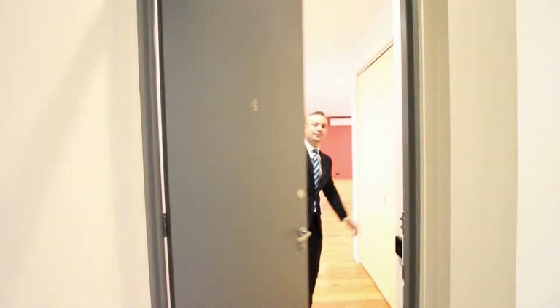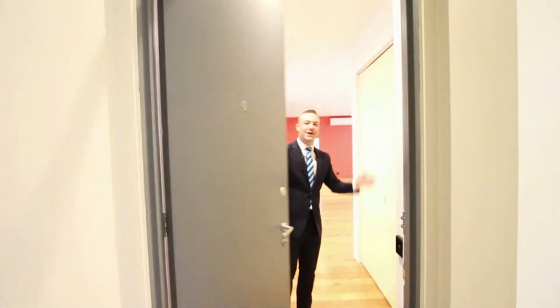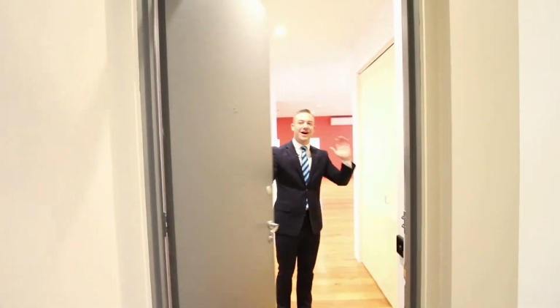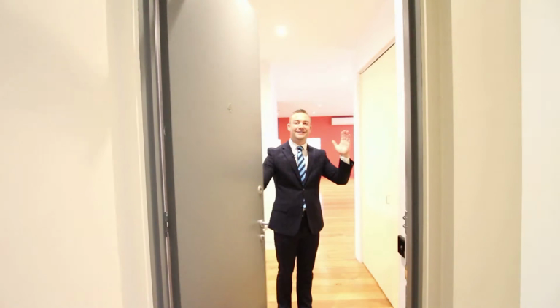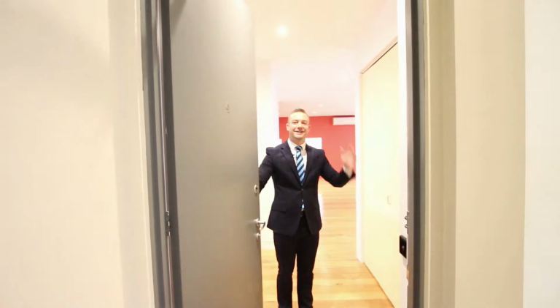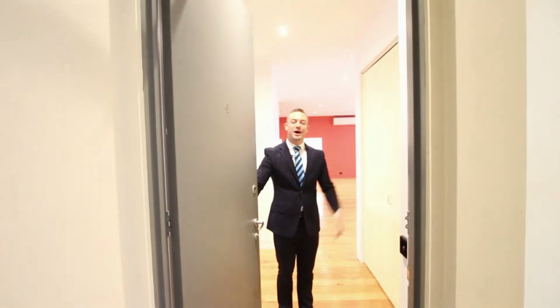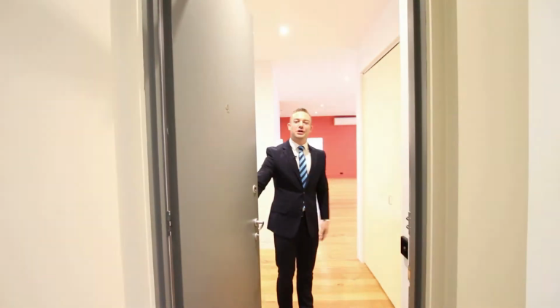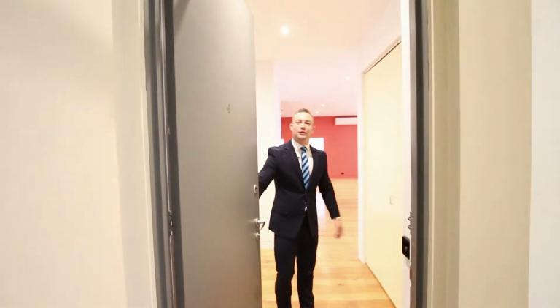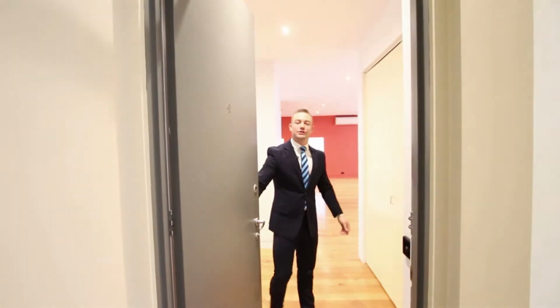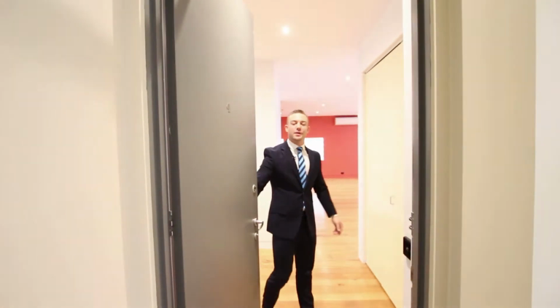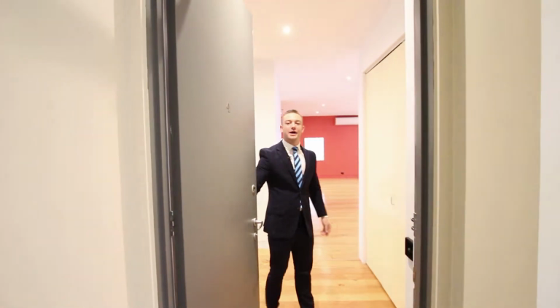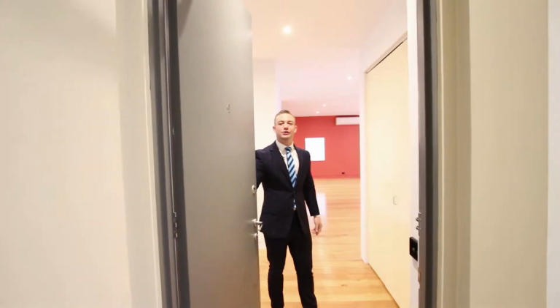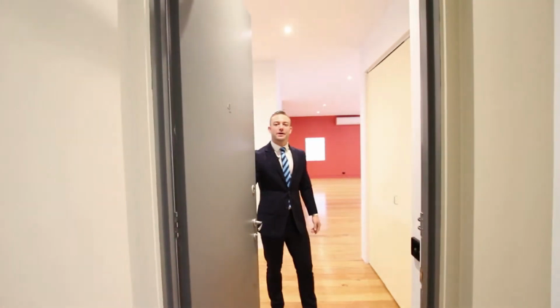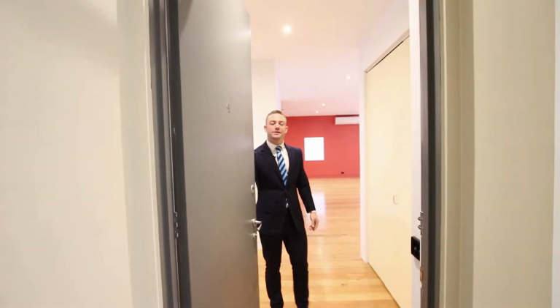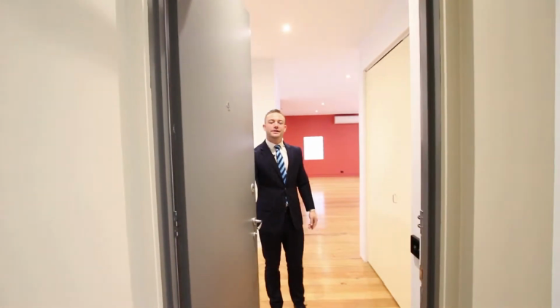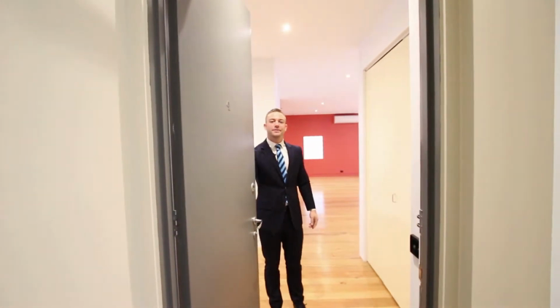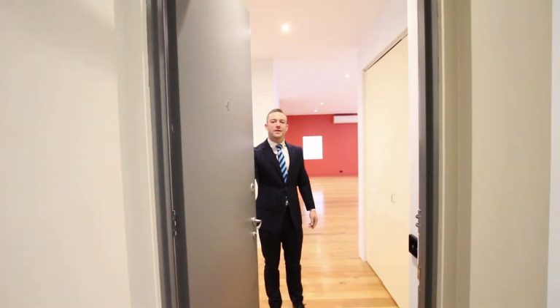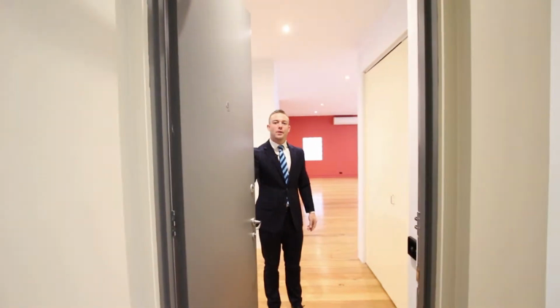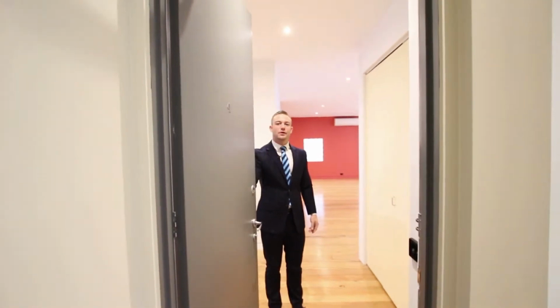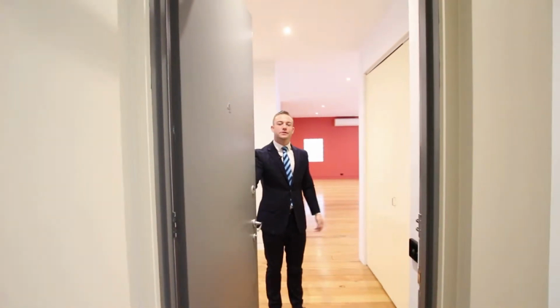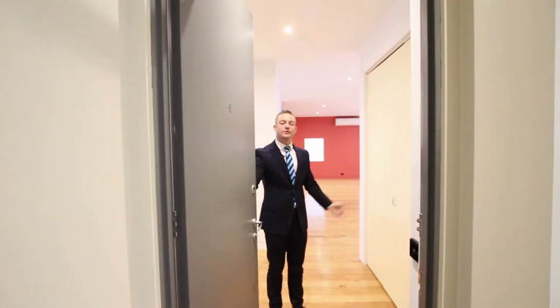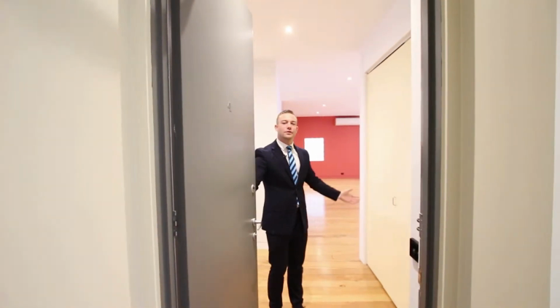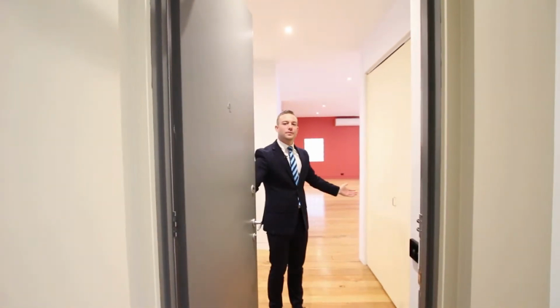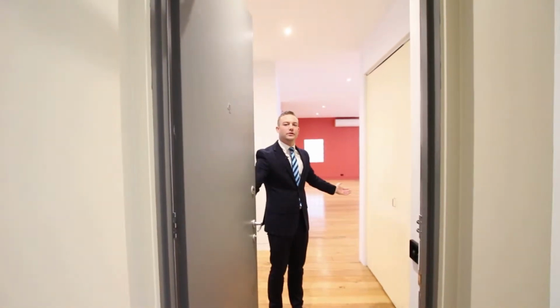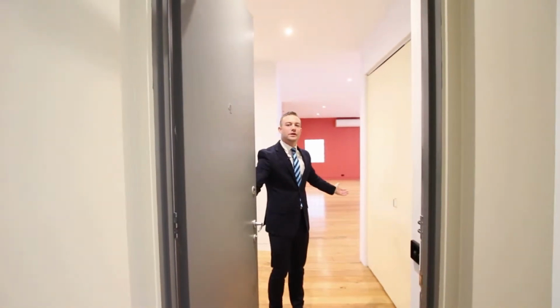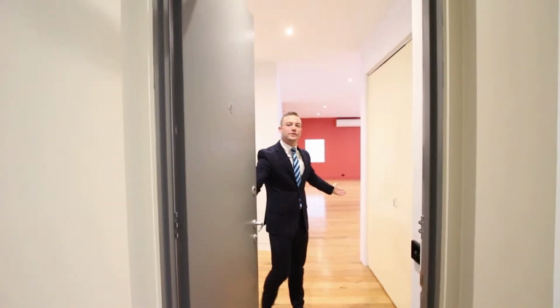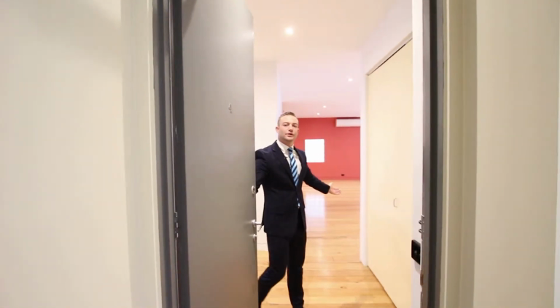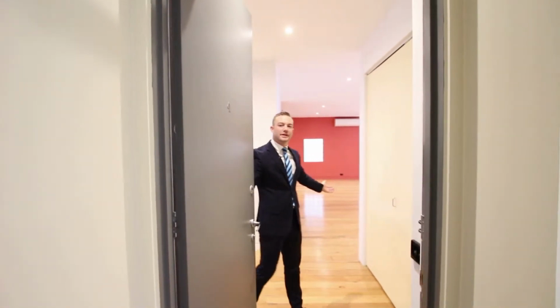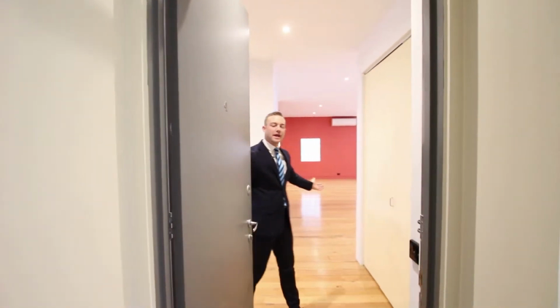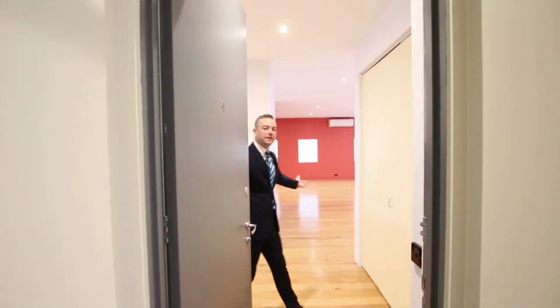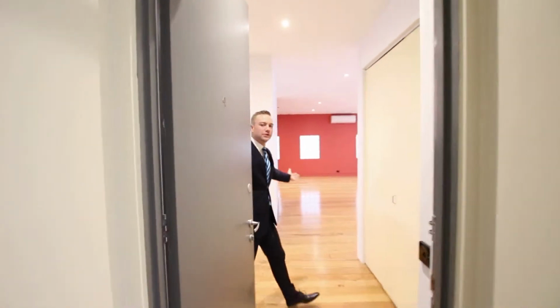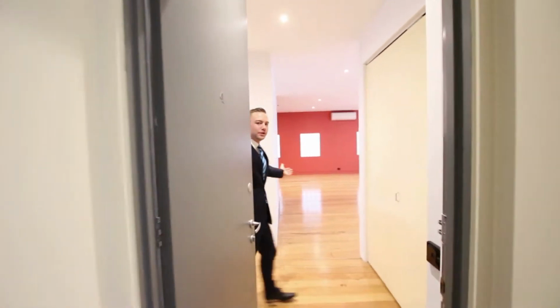Hi, I'm Jarrod Willis from Harcourts Melbourne City and welcome to 4 of 9 to 13 Anthony Street.